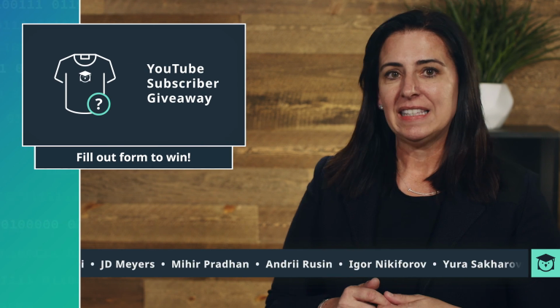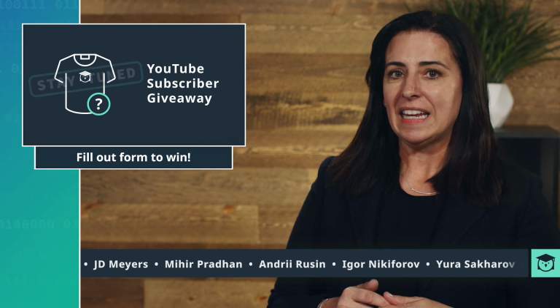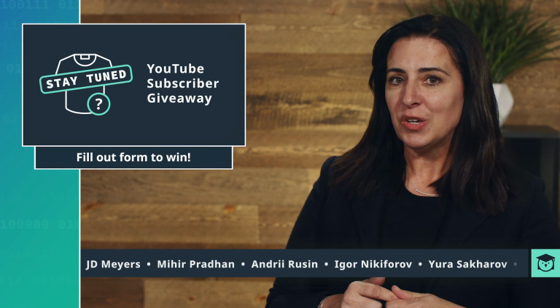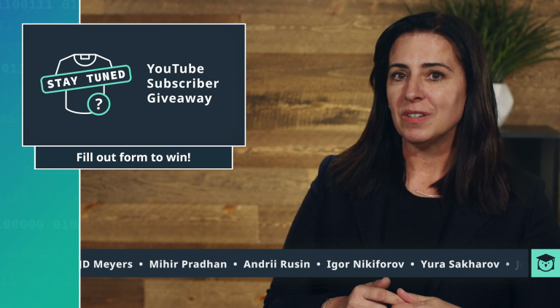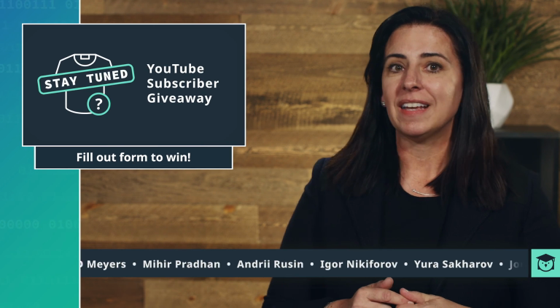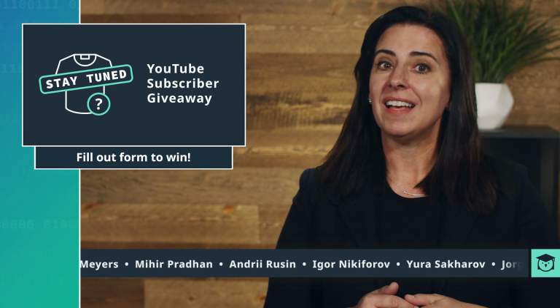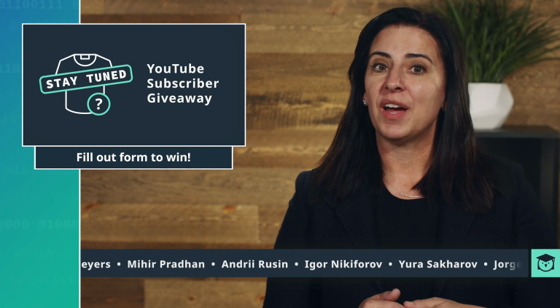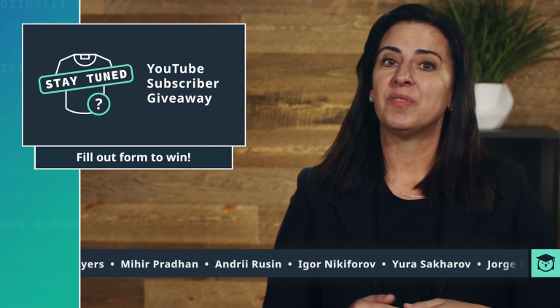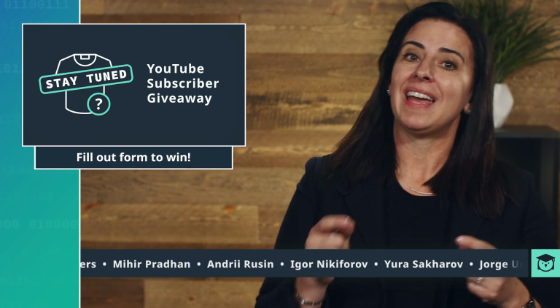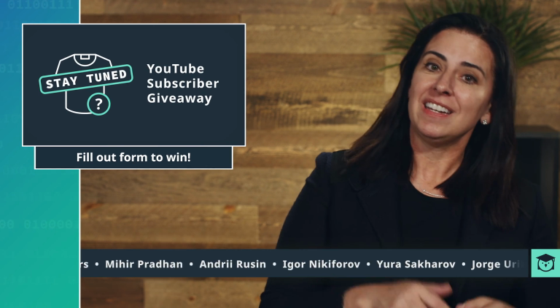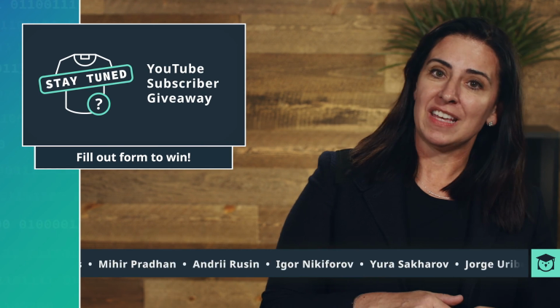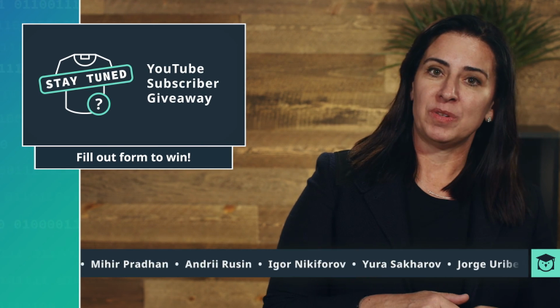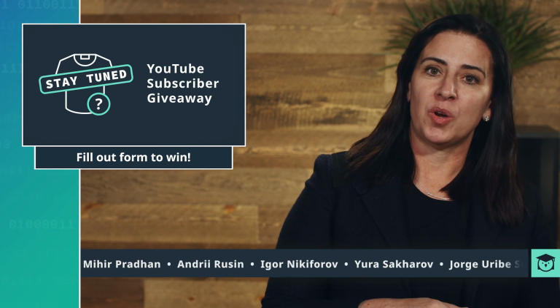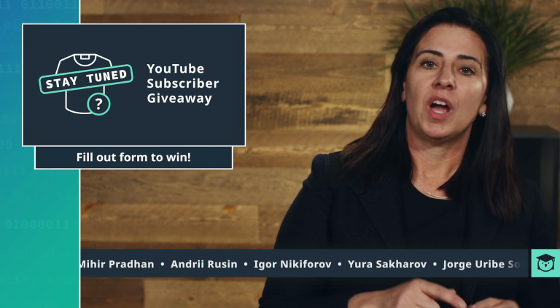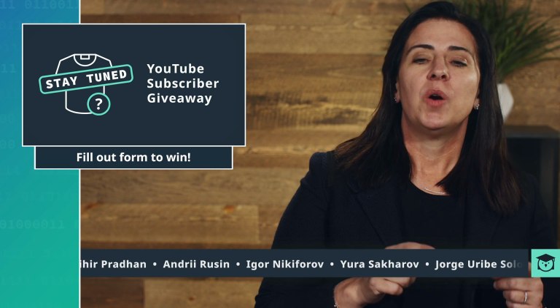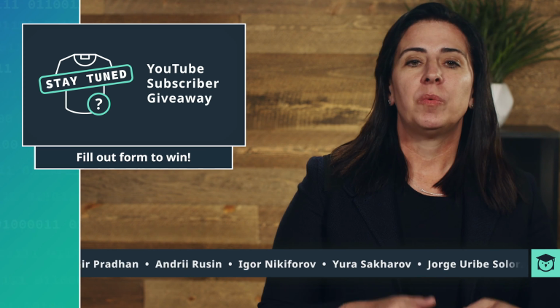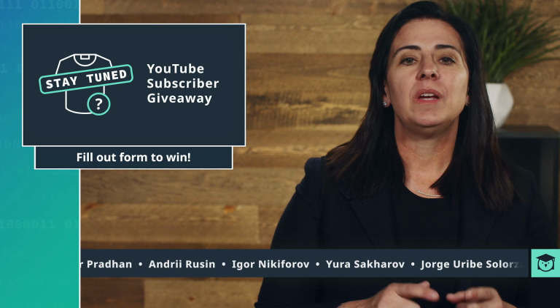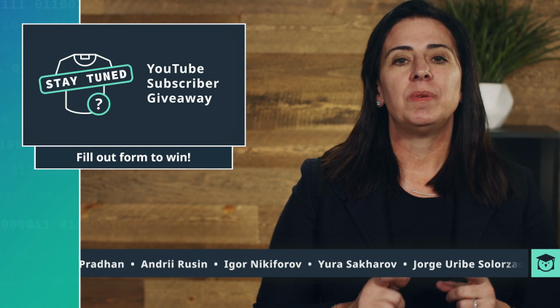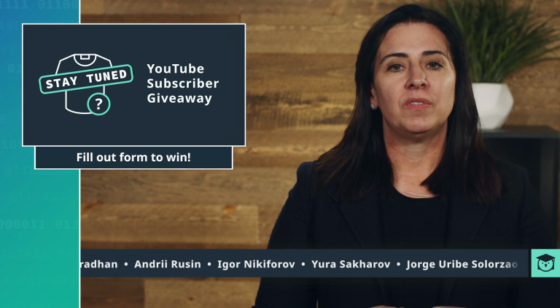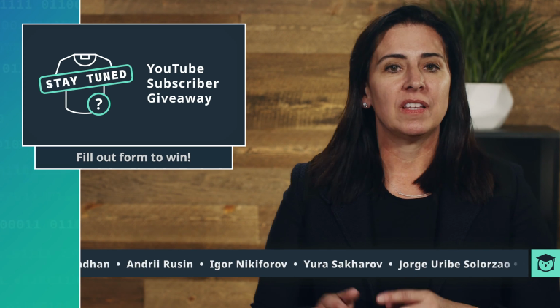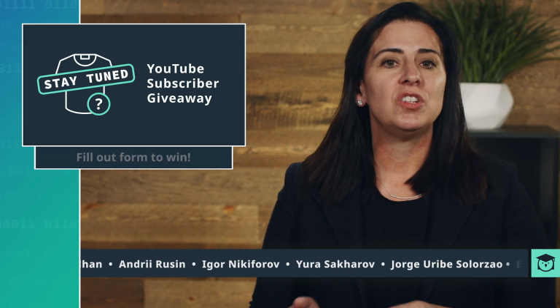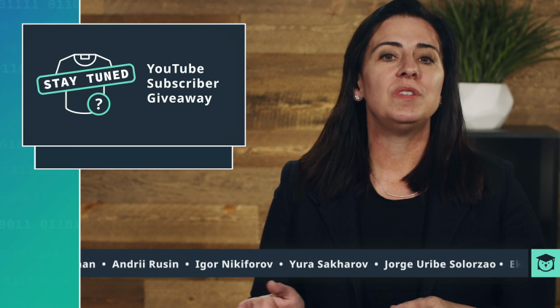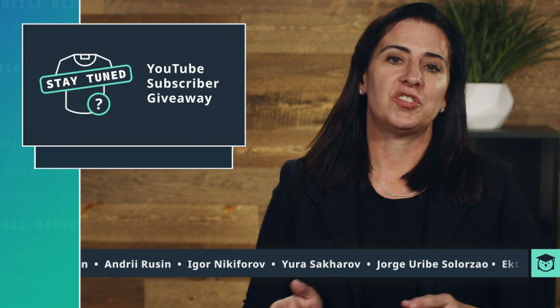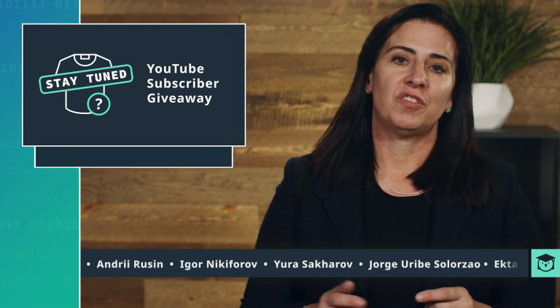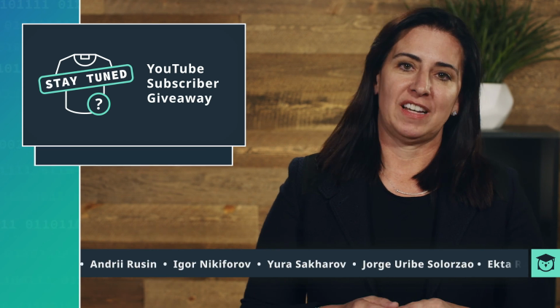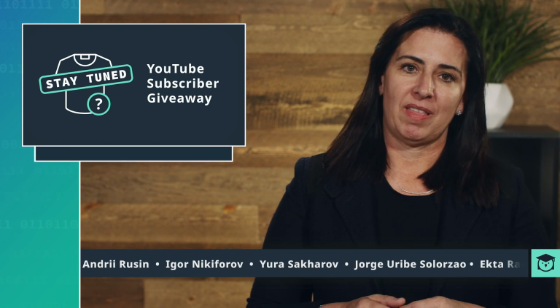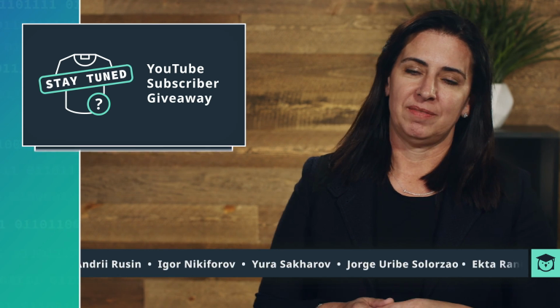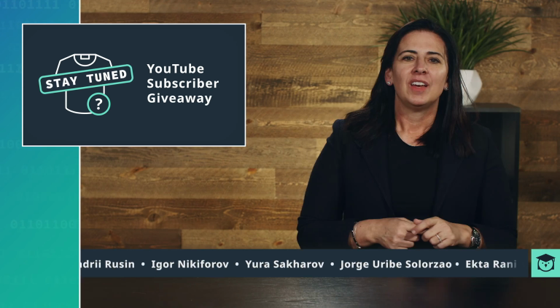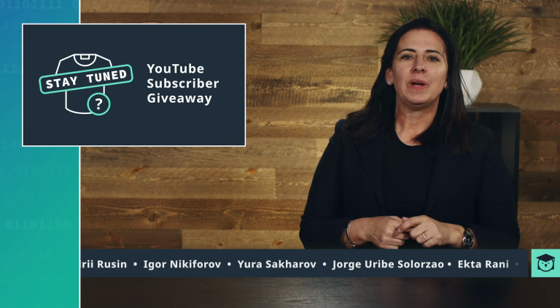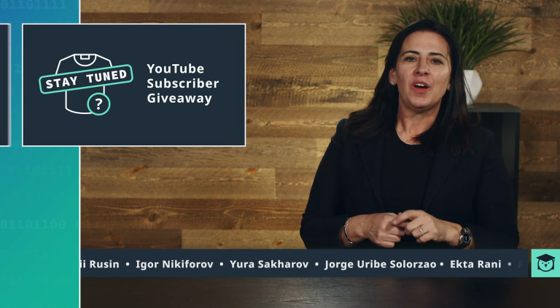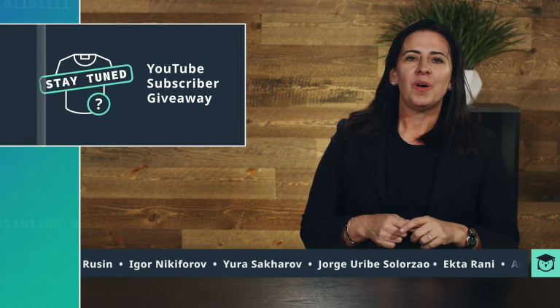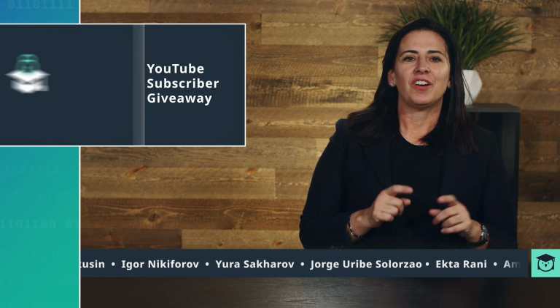Stay tuned — like last time — for the end of the episode, where we will be revealing the new t-shirt for next month.